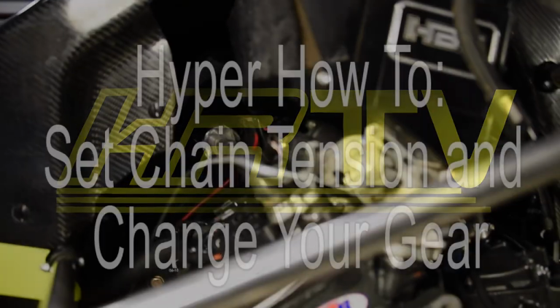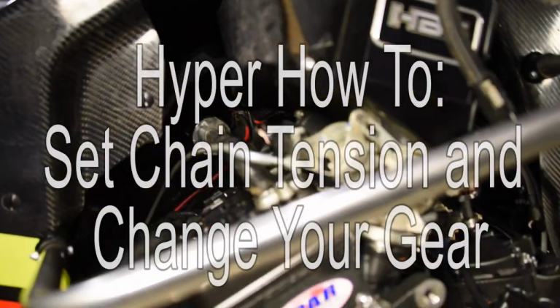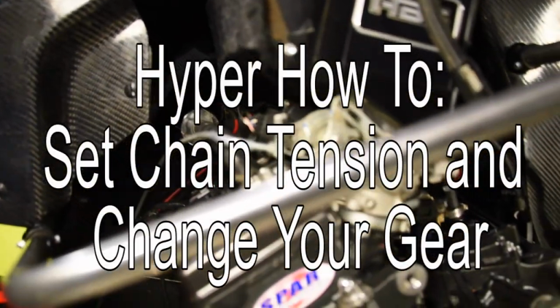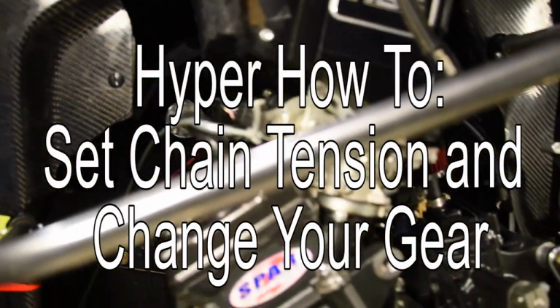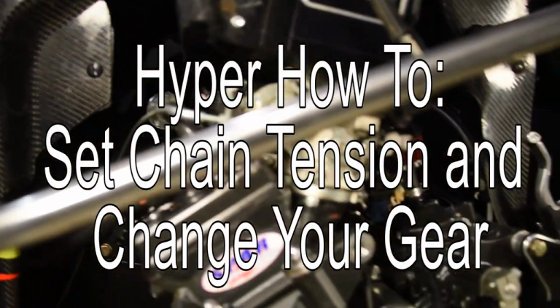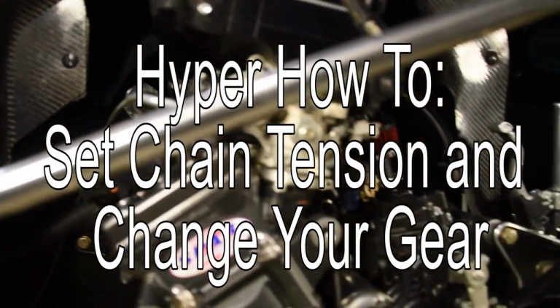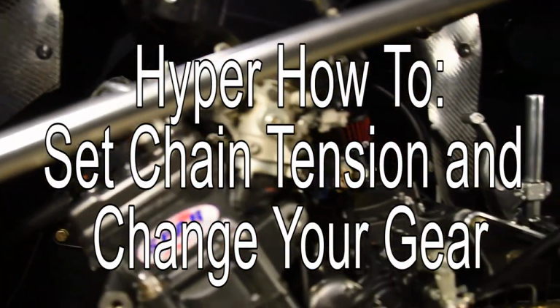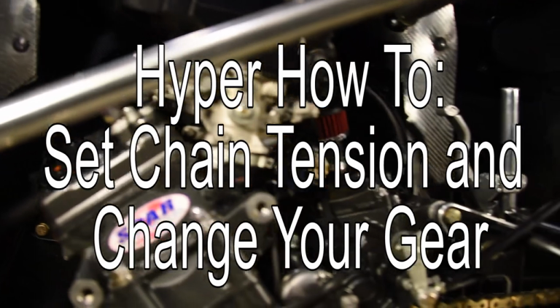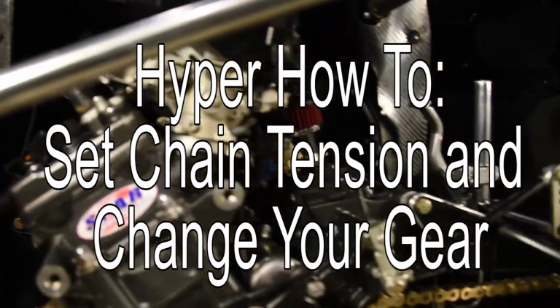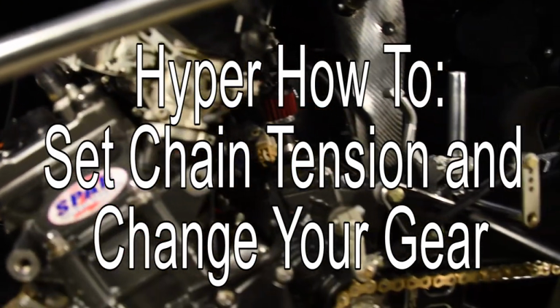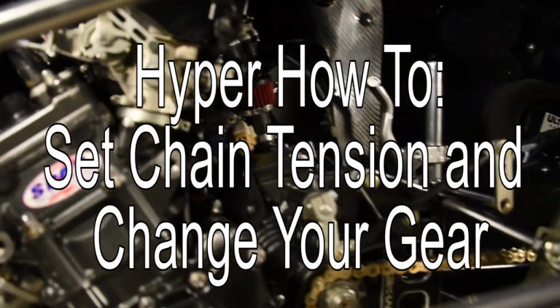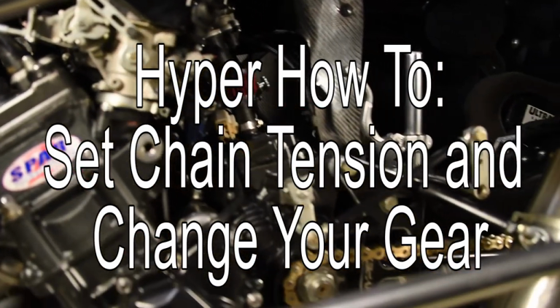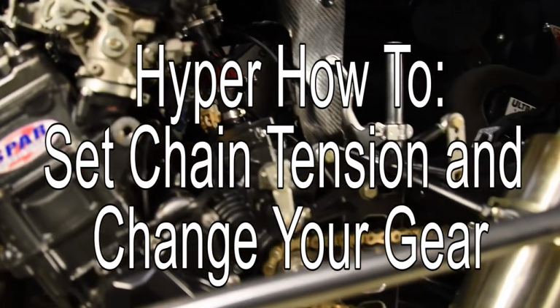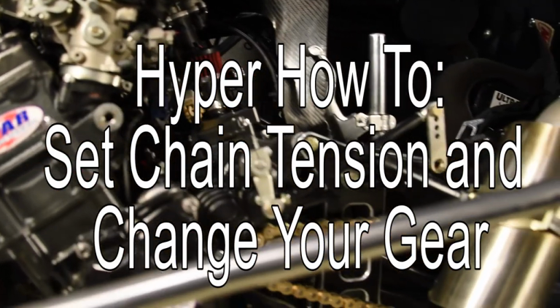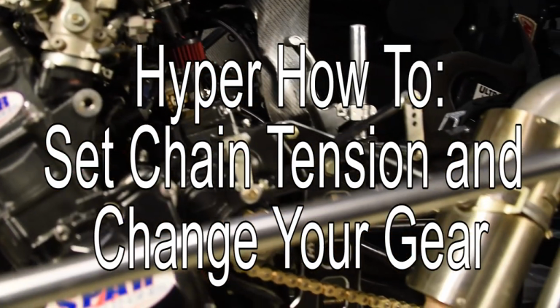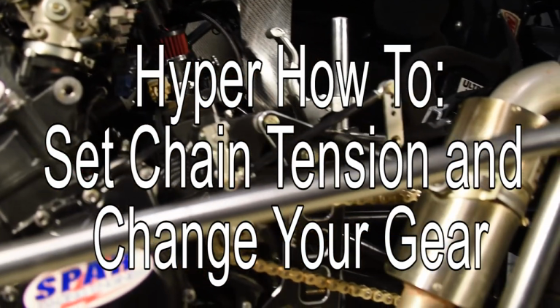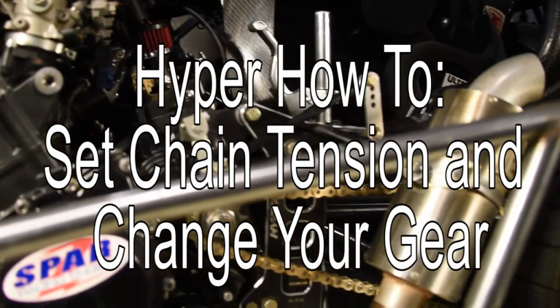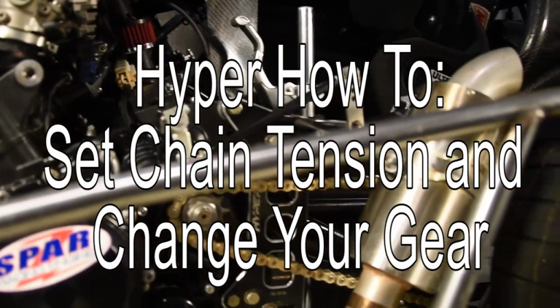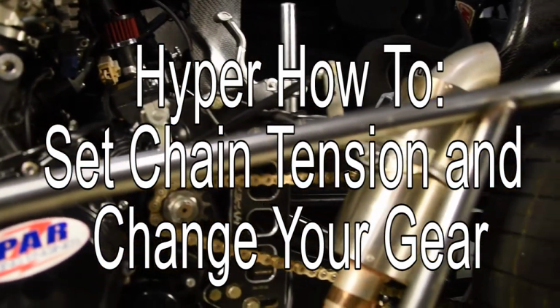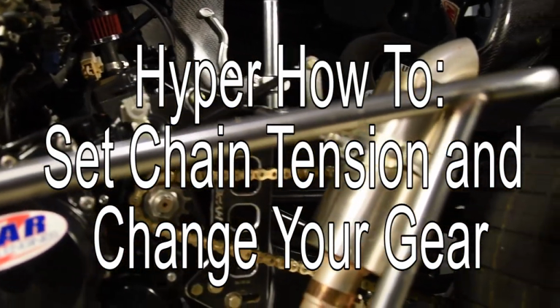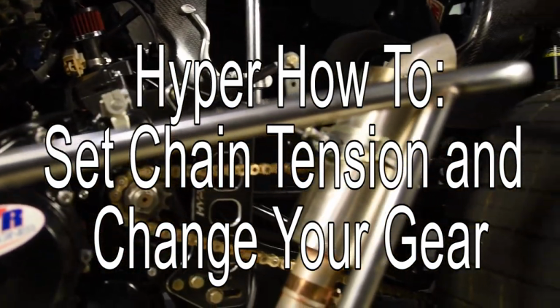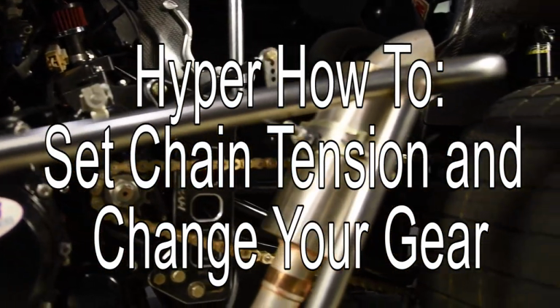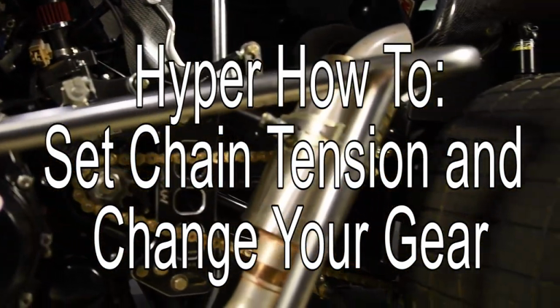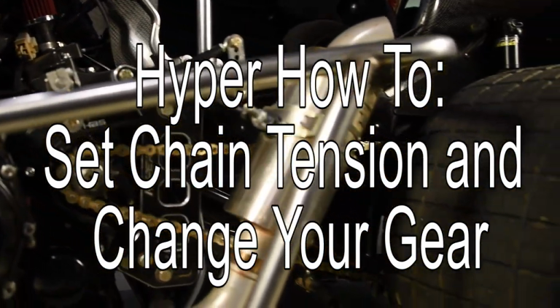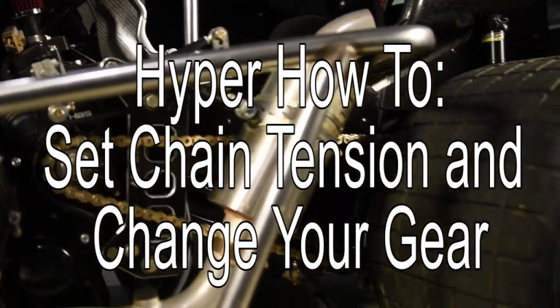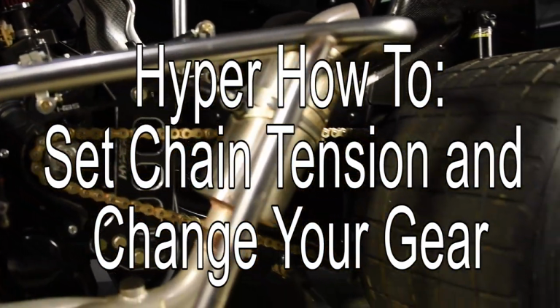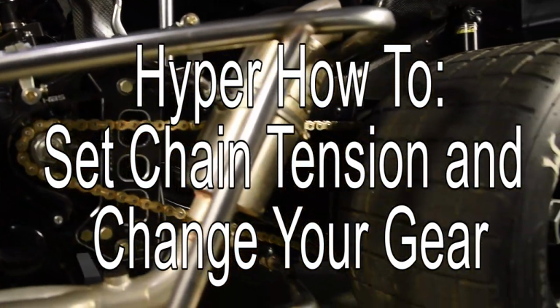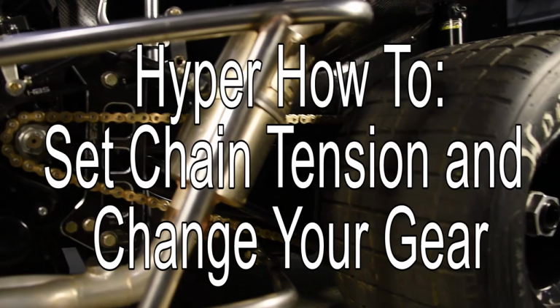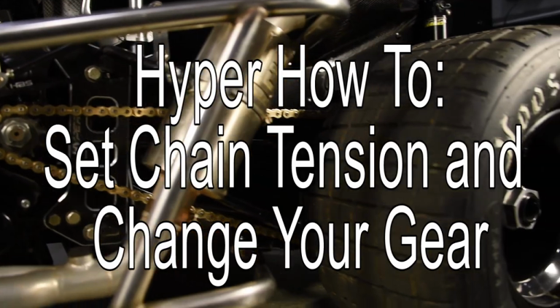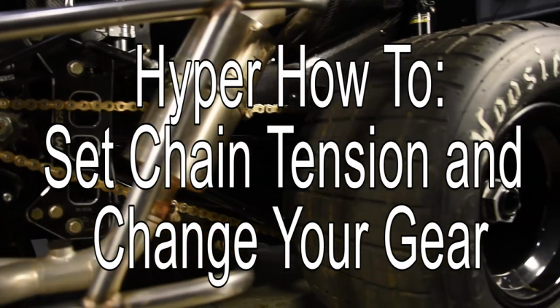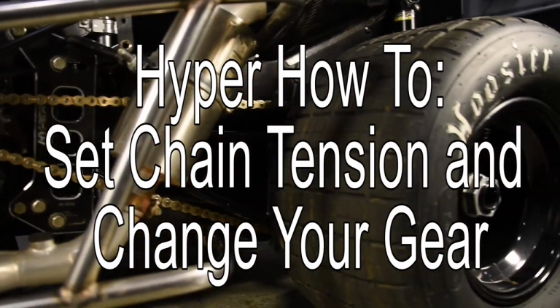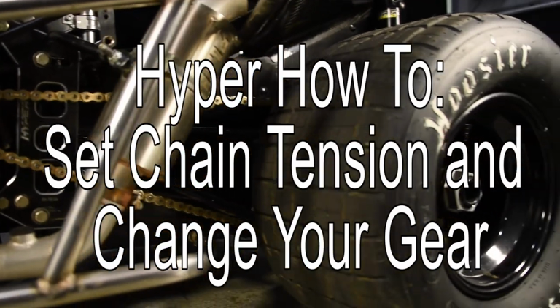Today we are going to show you a how-to on setting your chain tension and changing your gear on your 600 or 270 micro sprint.